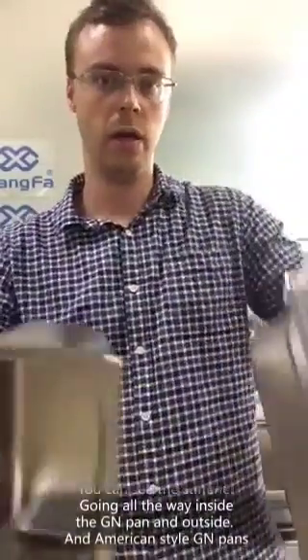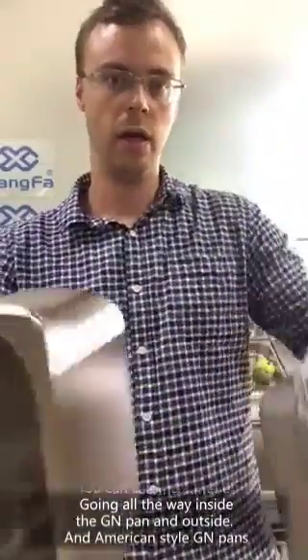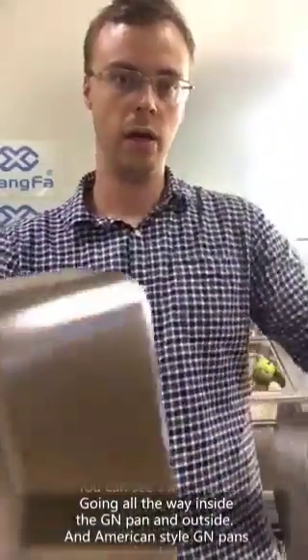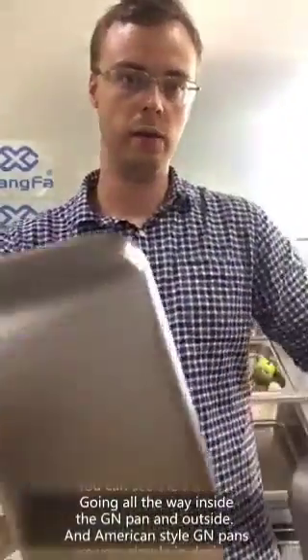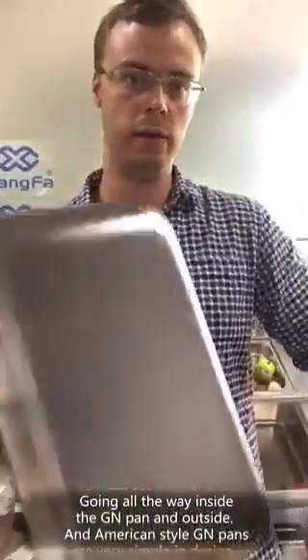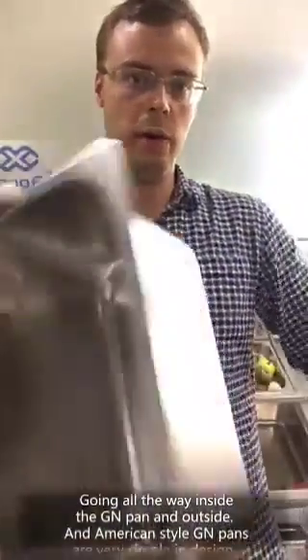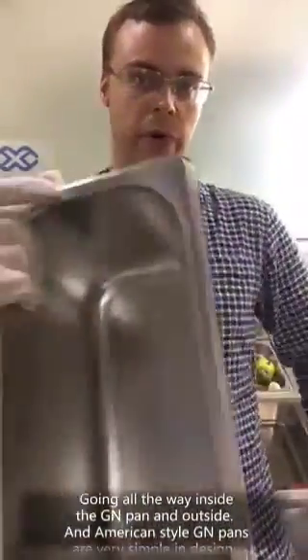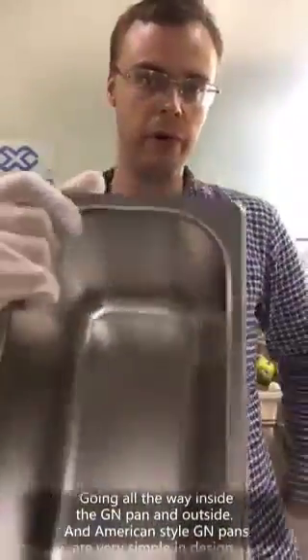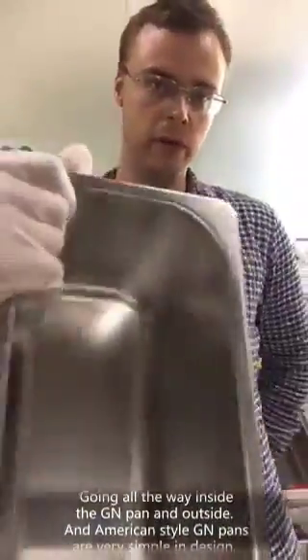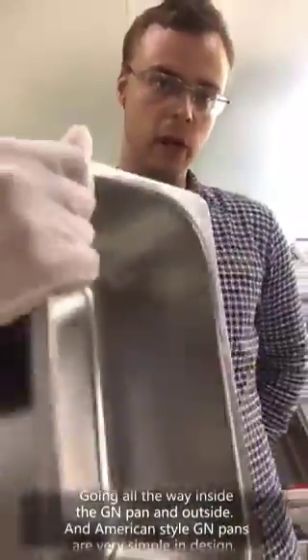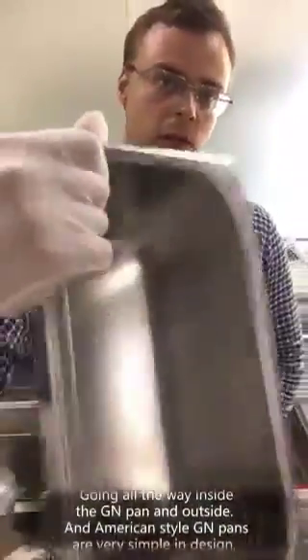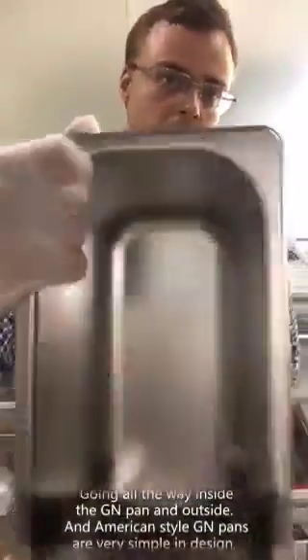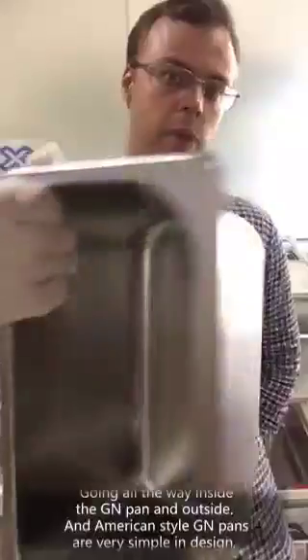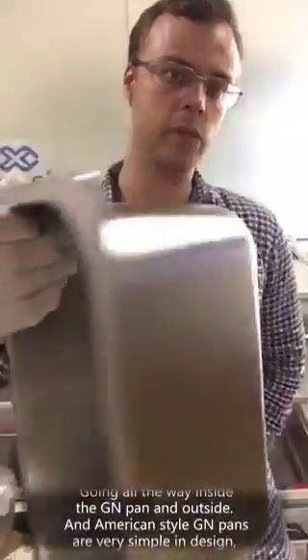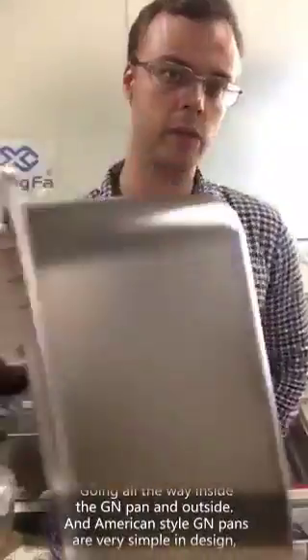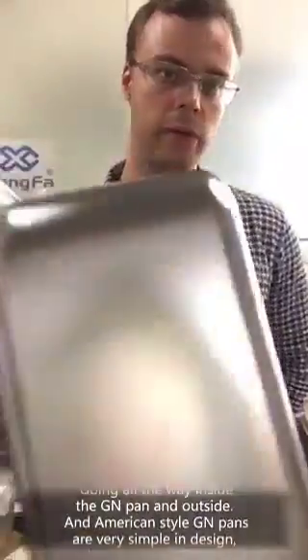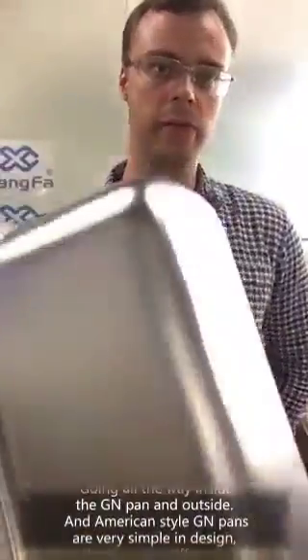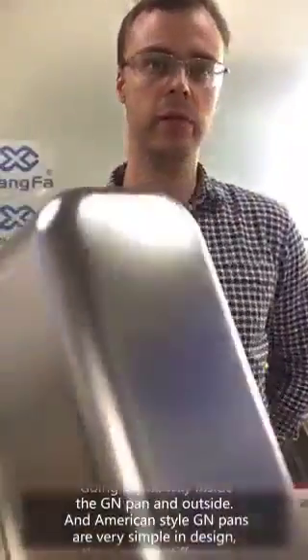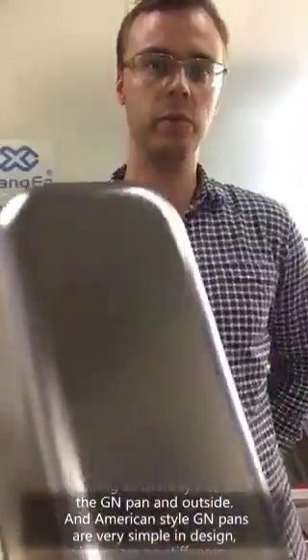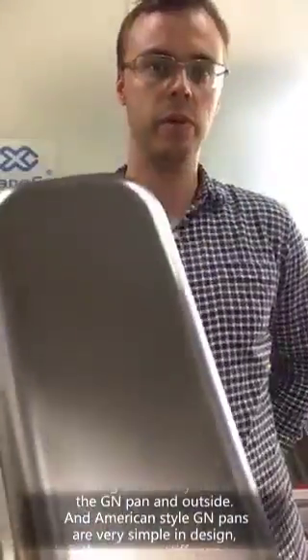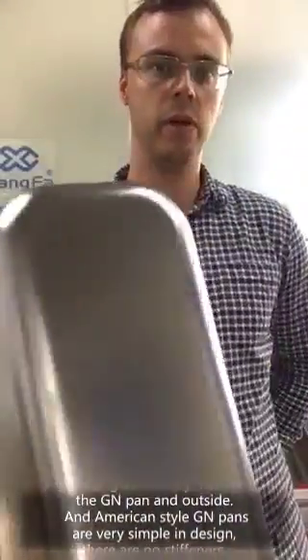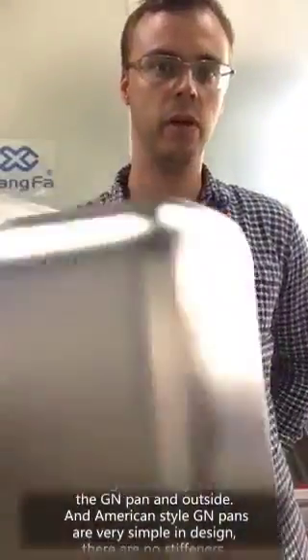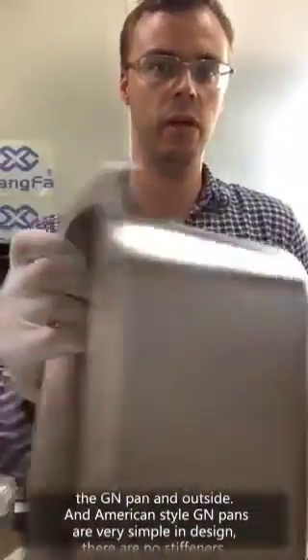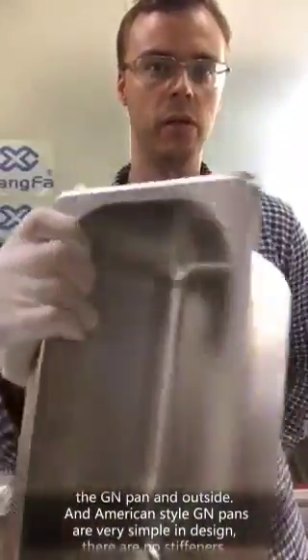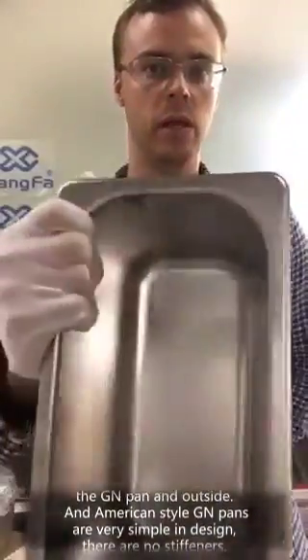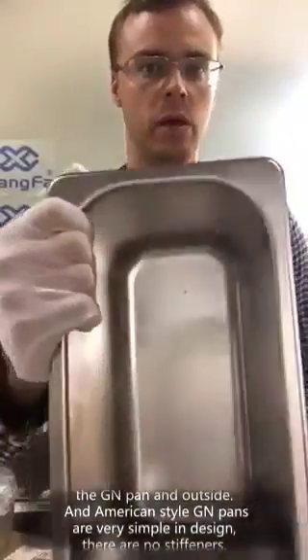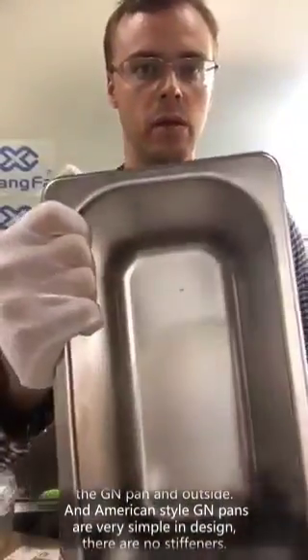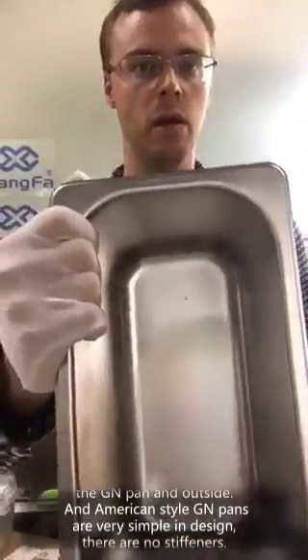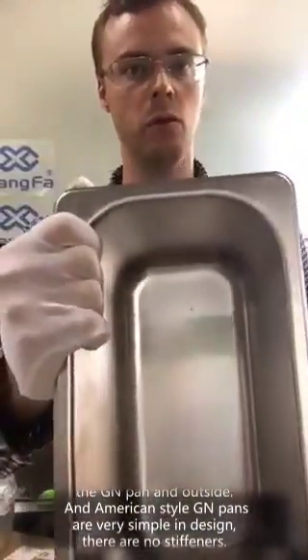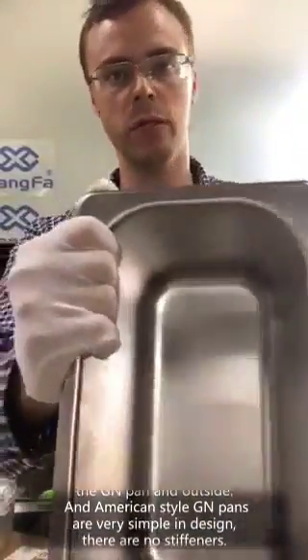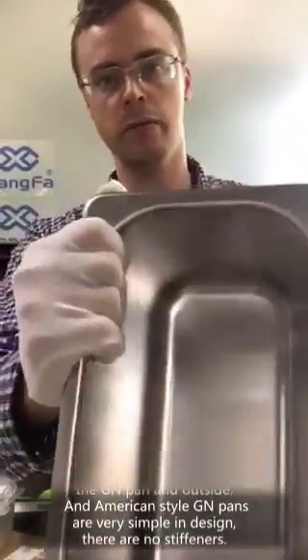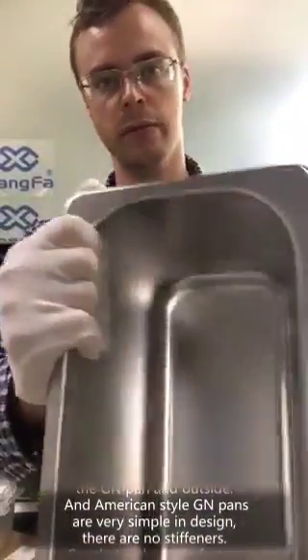American style GN pans are very simple in design. There are no stiffeners.